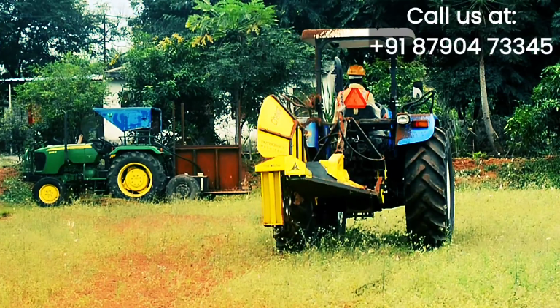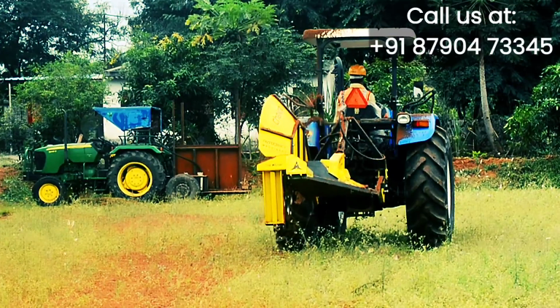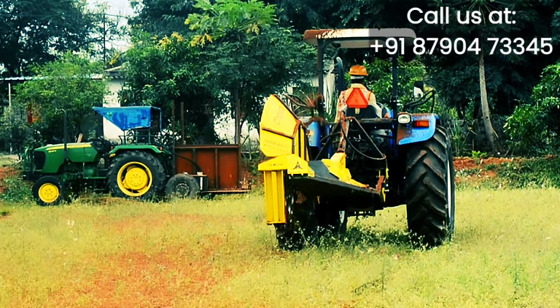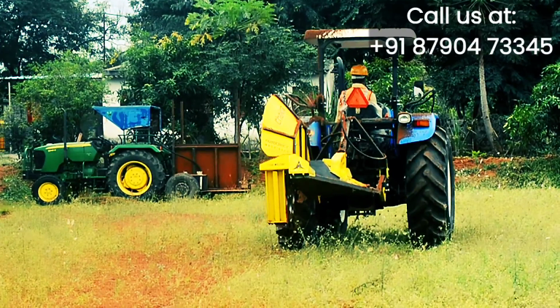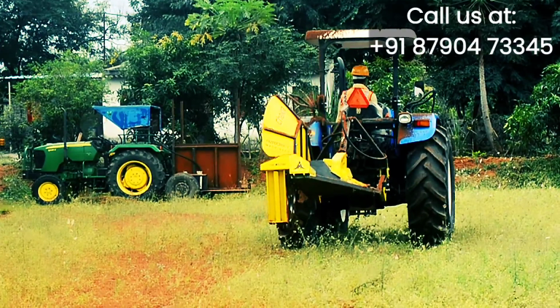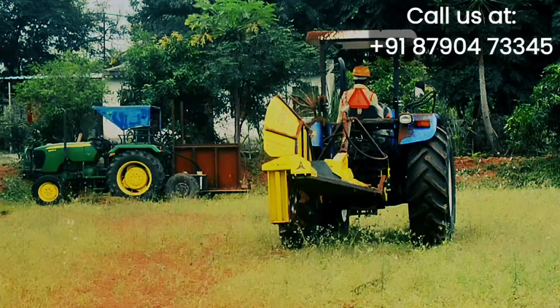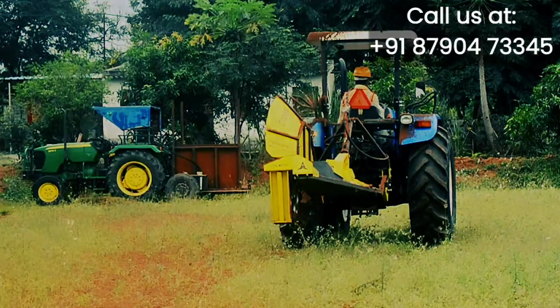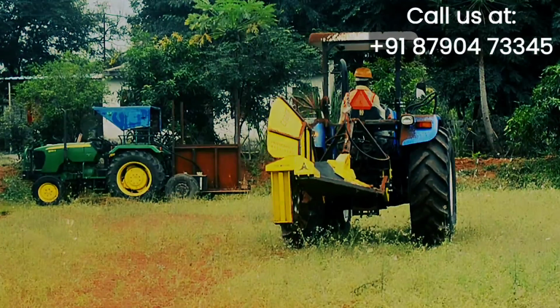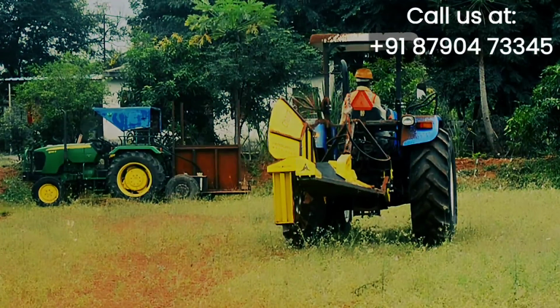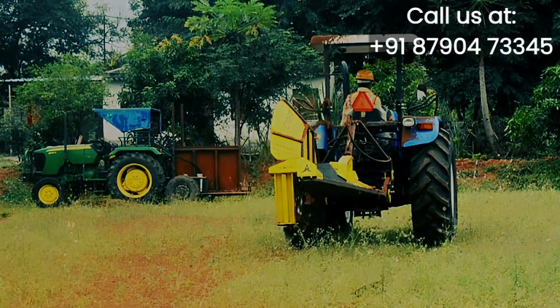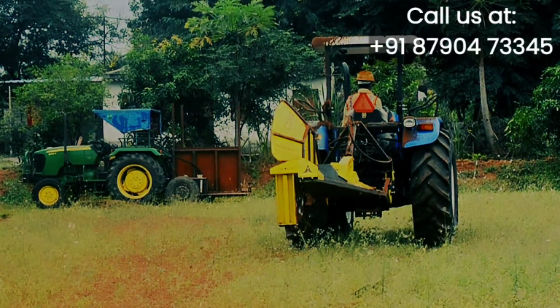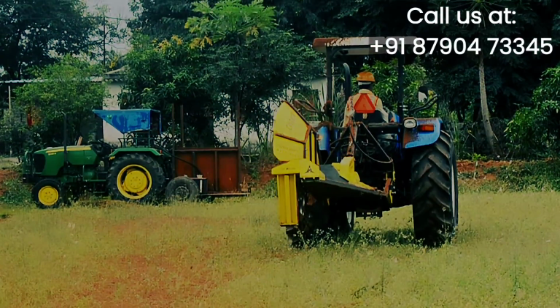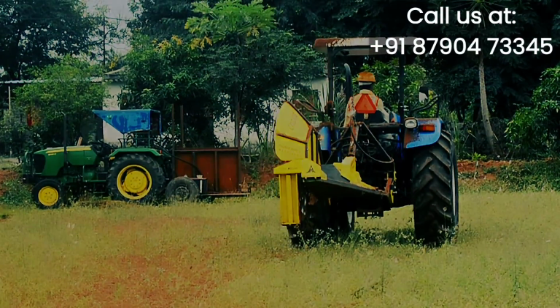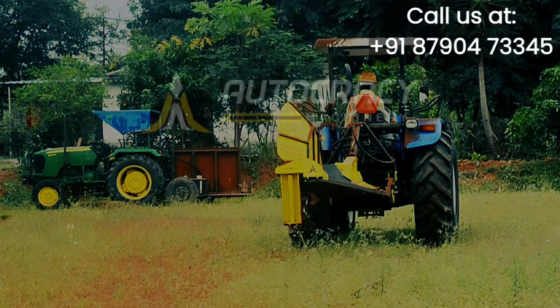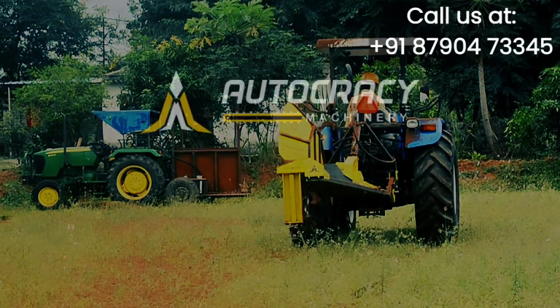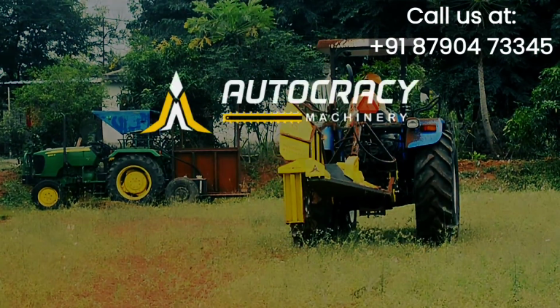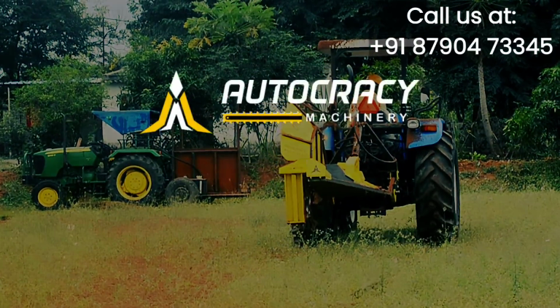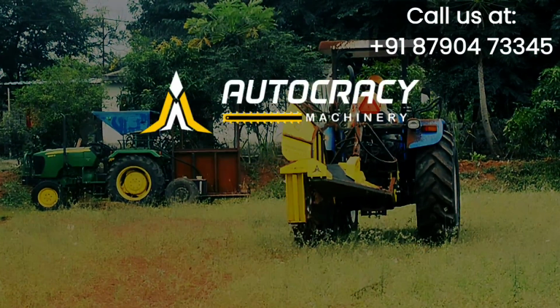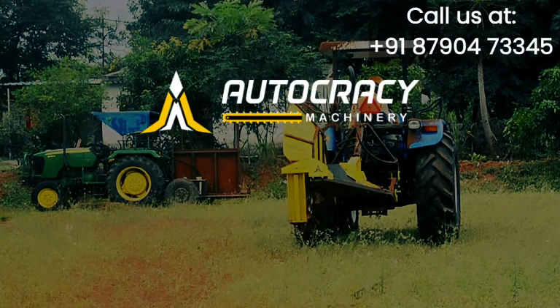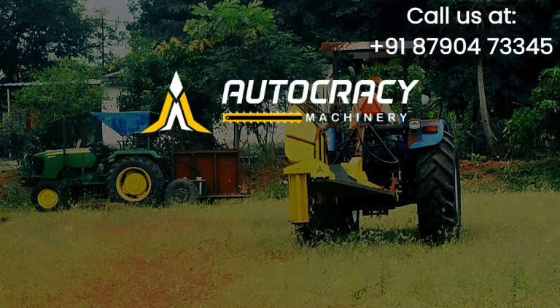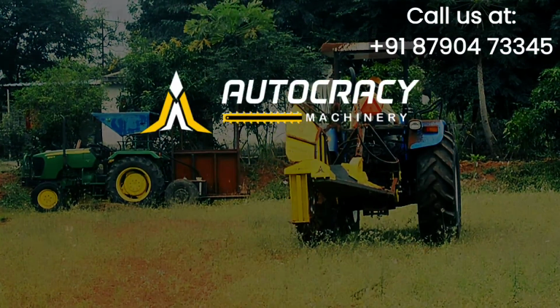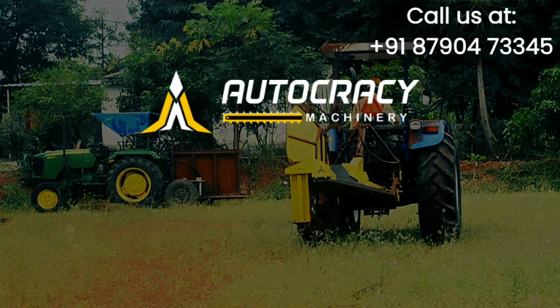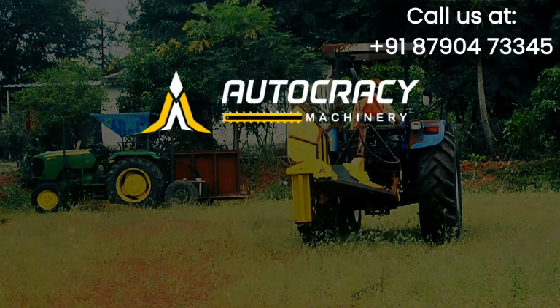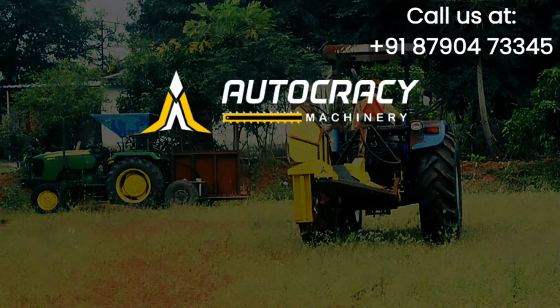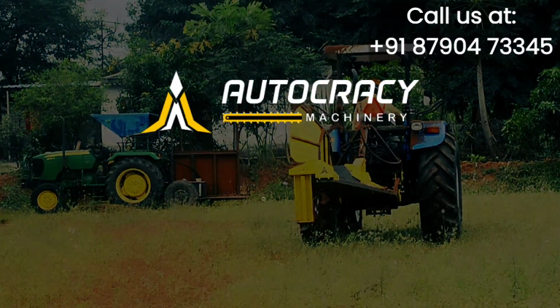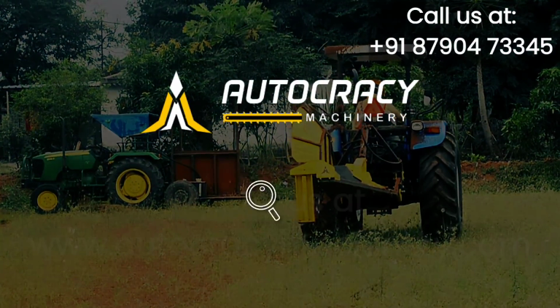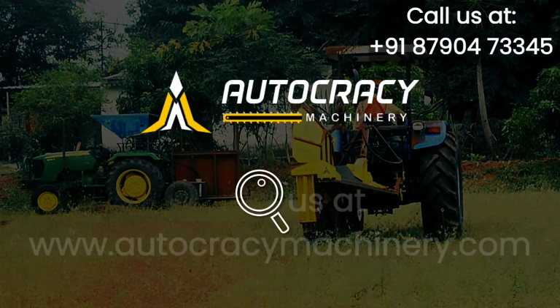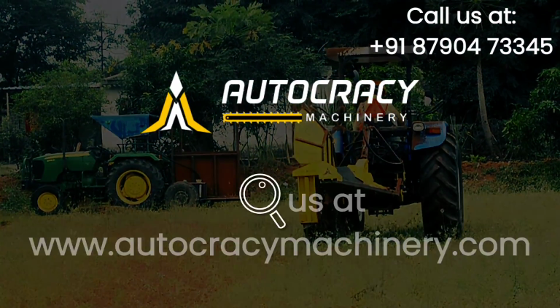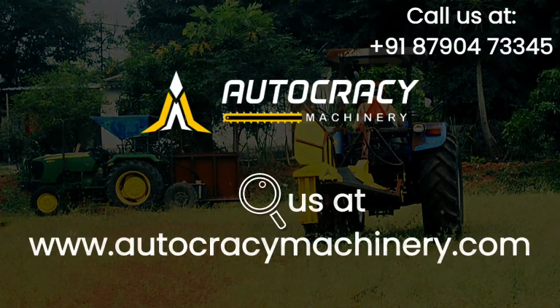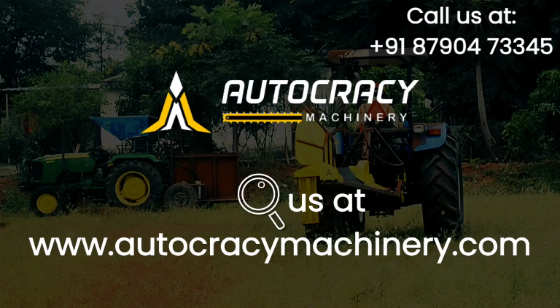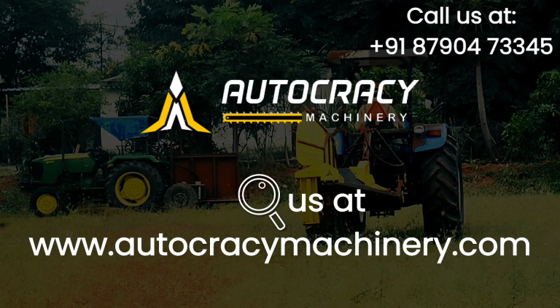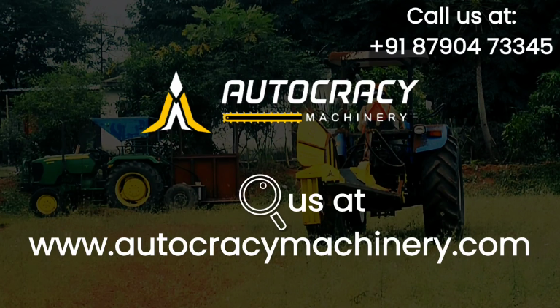Knock knock — you may forget the video, but never forget our name: Autocracy Machinery.